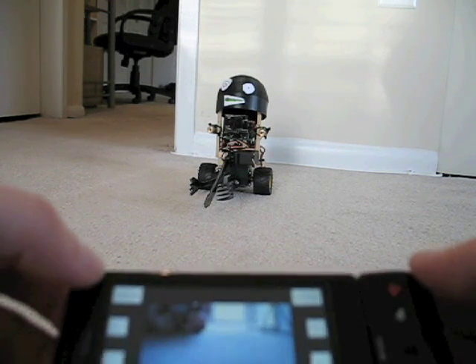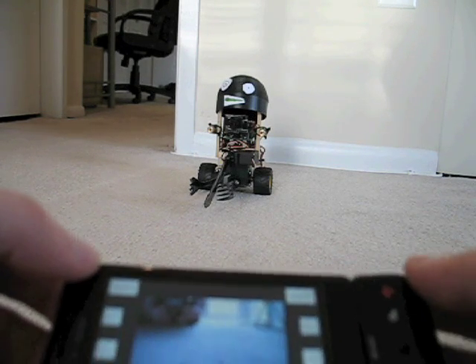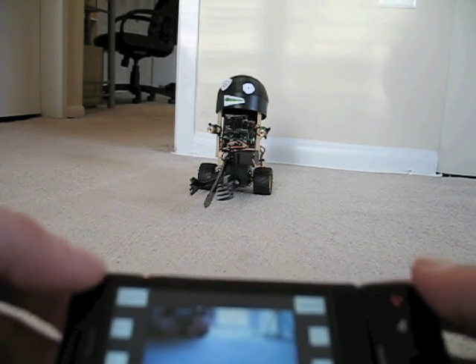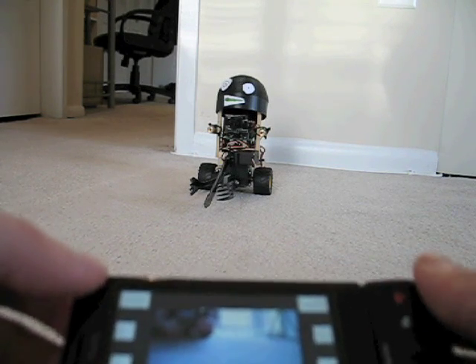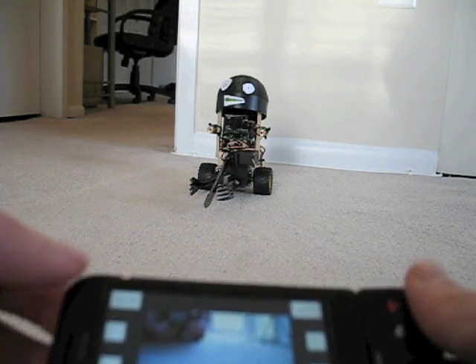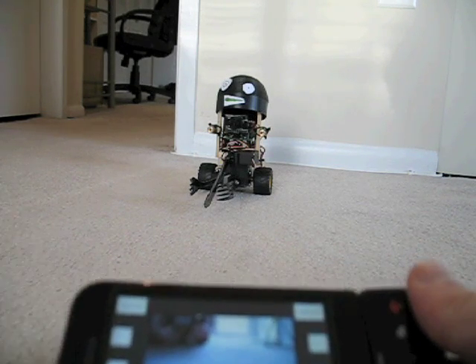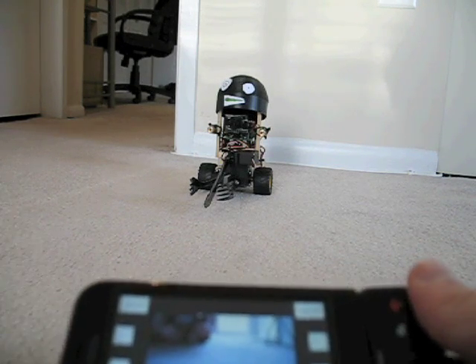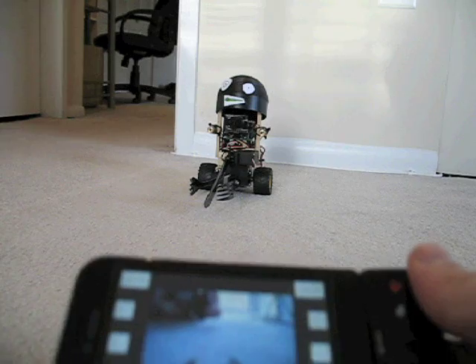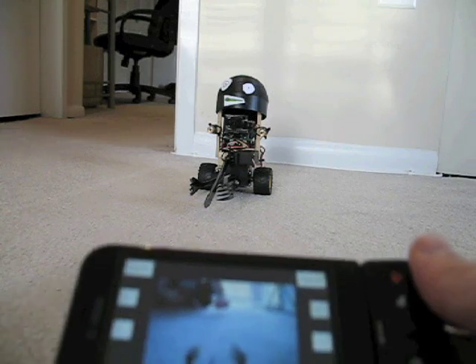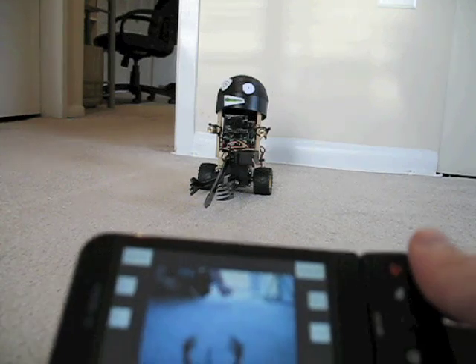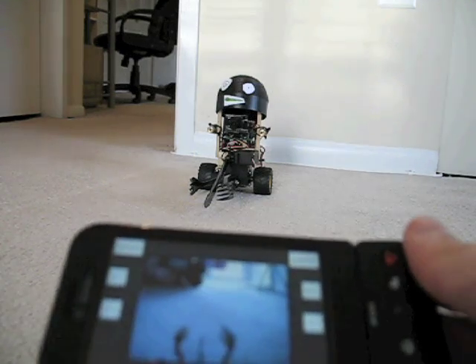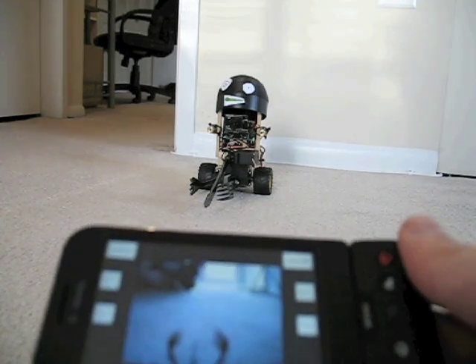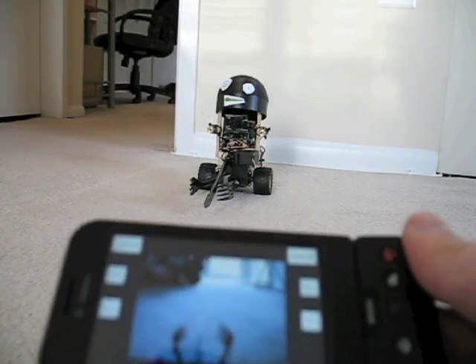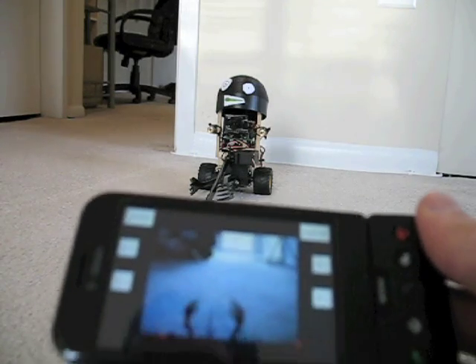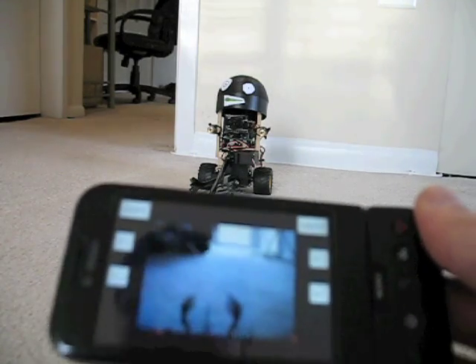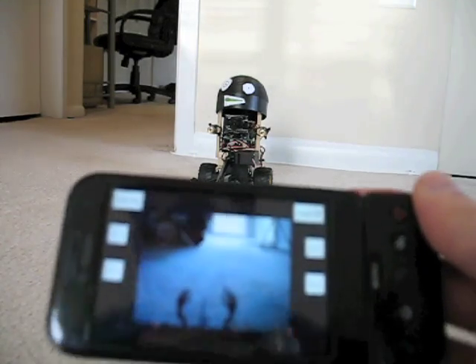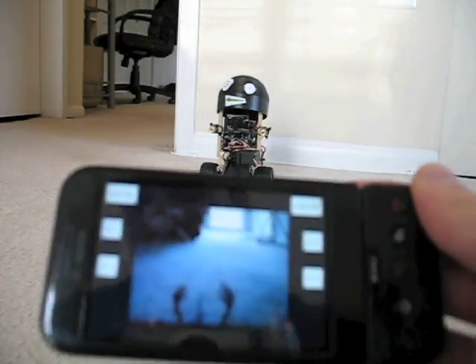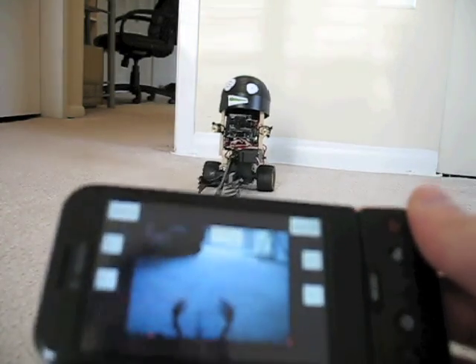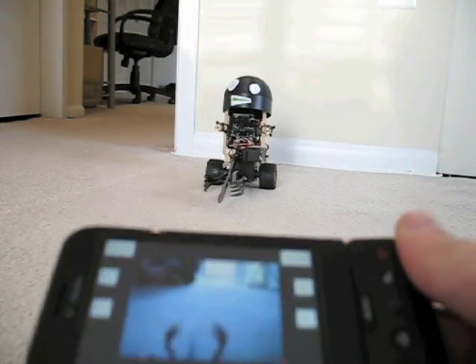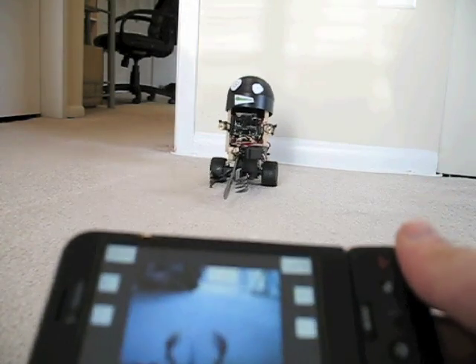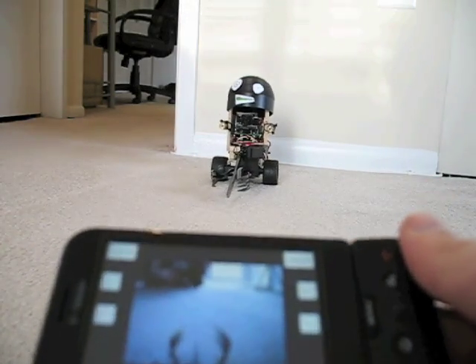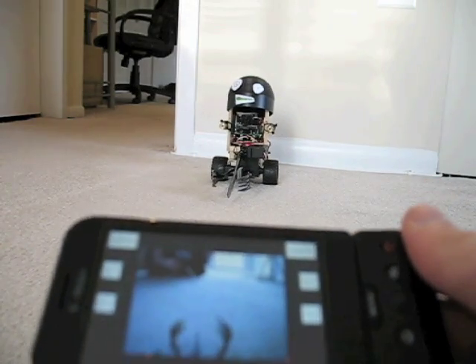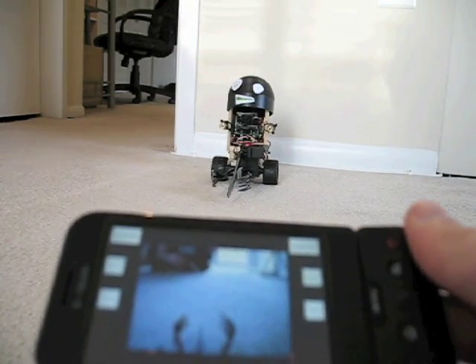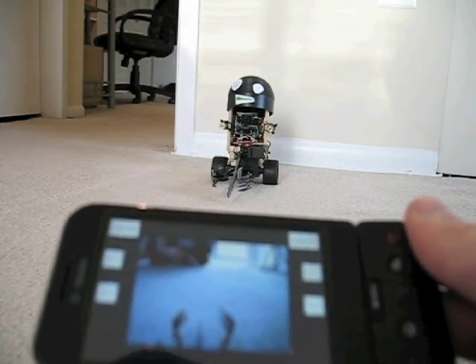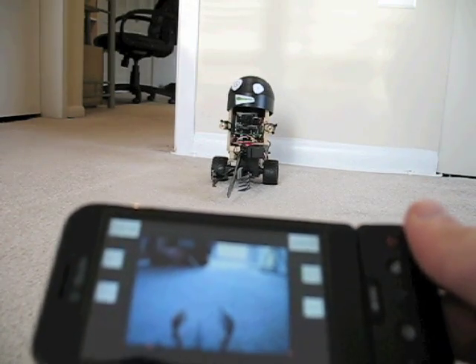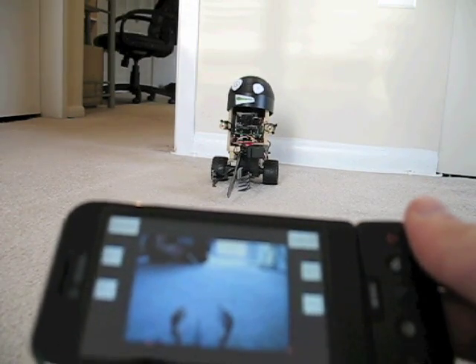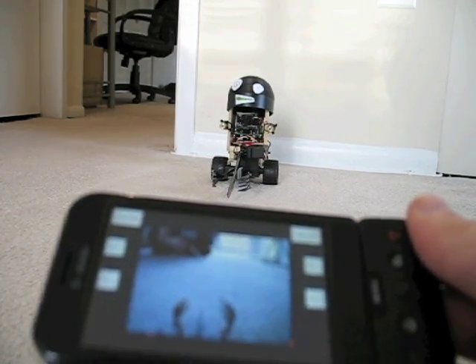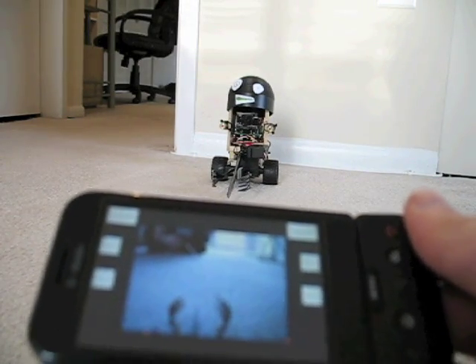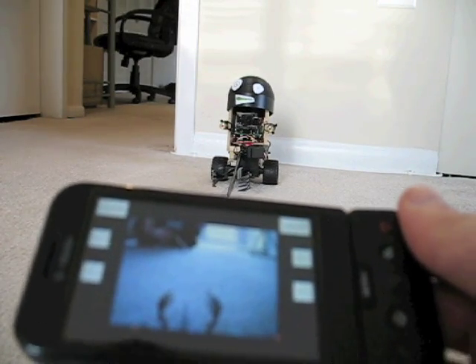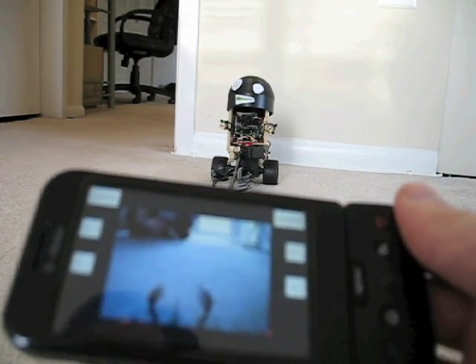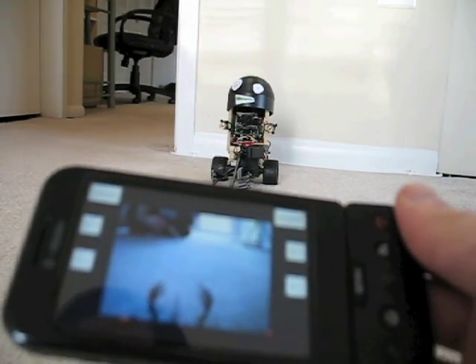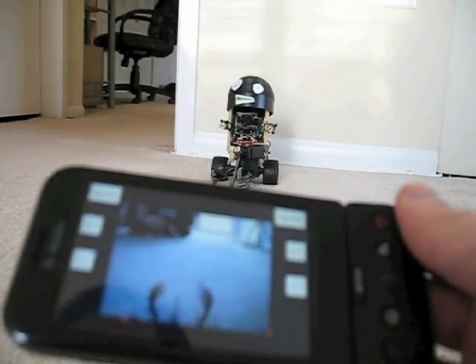I'm going to restart this video in macro mode so you can see what's on the G1 phone better, and we'll drive around my apartment.